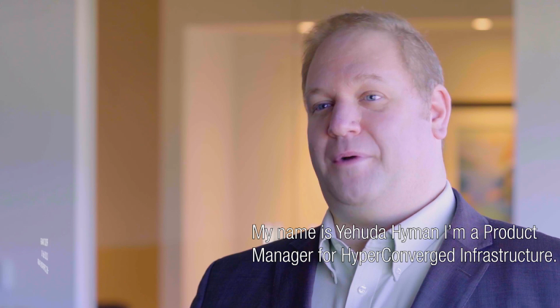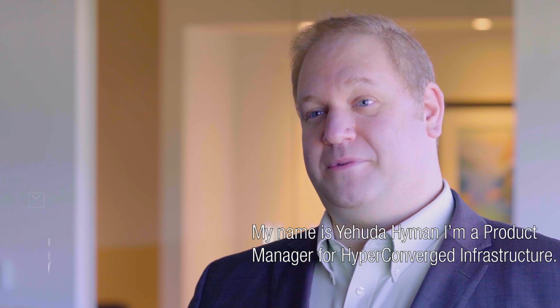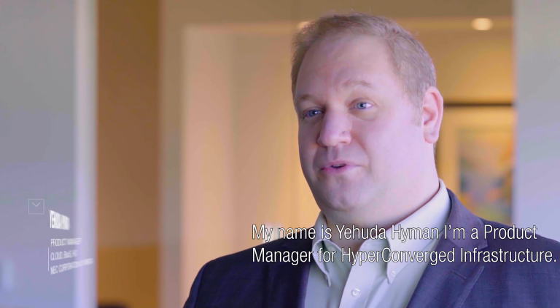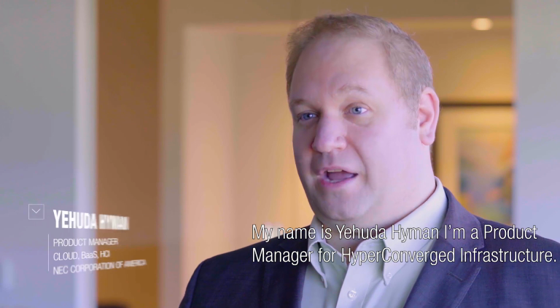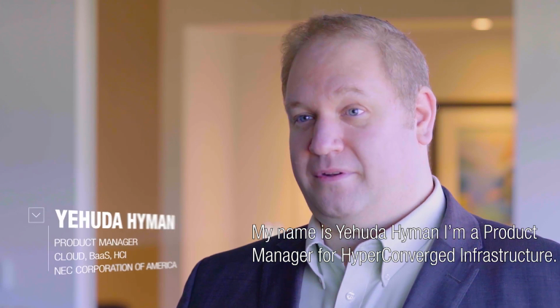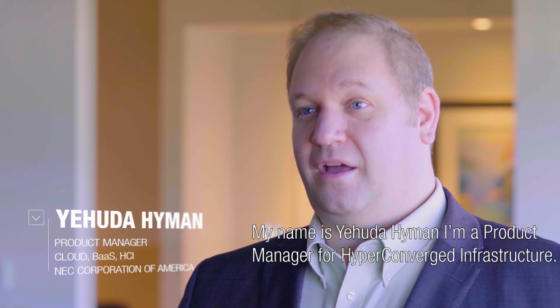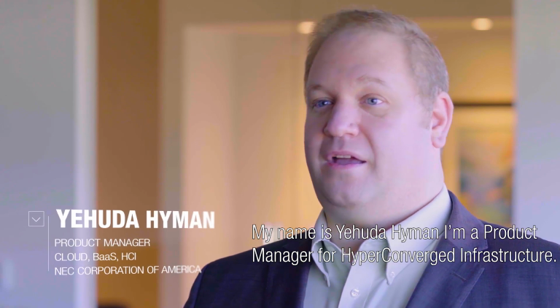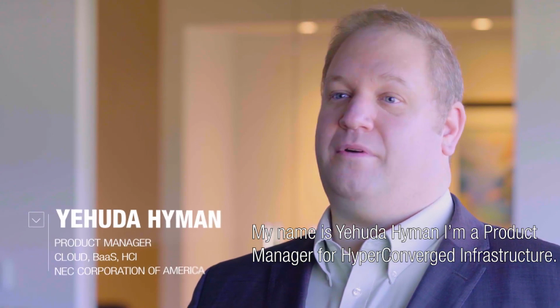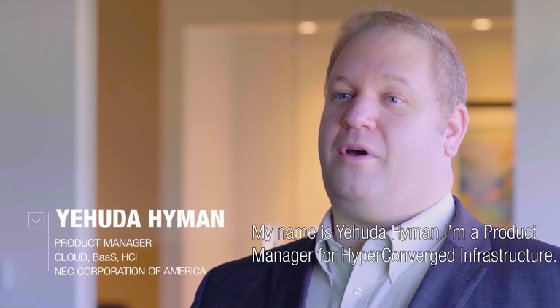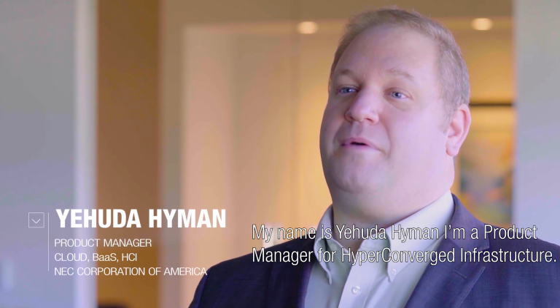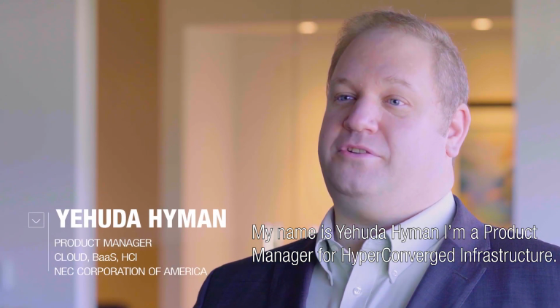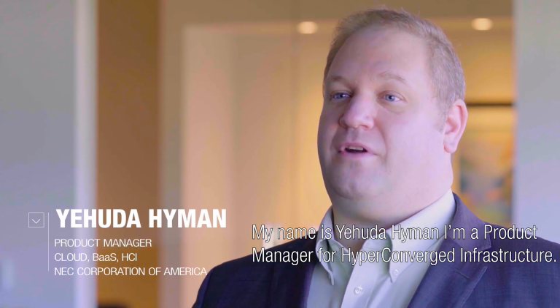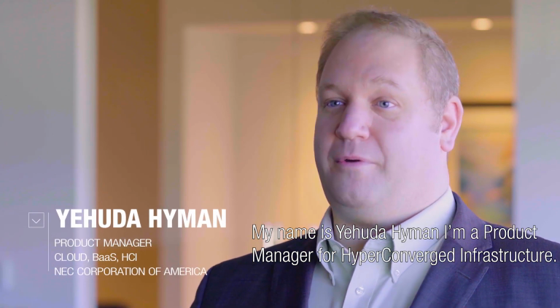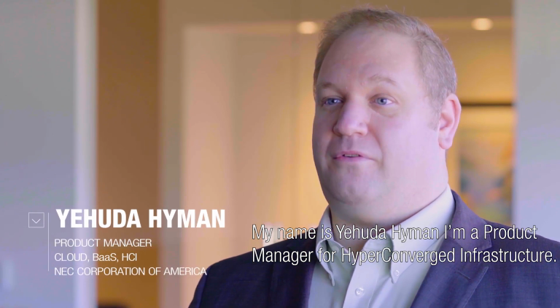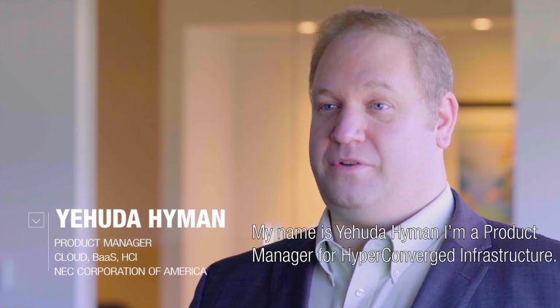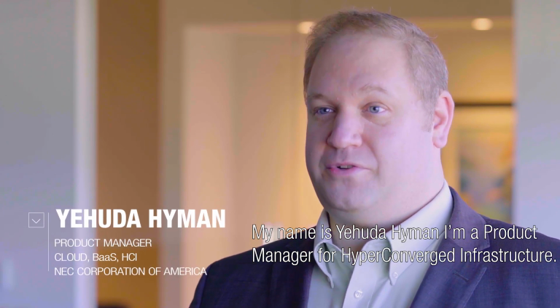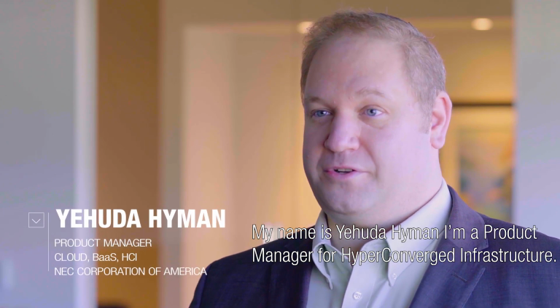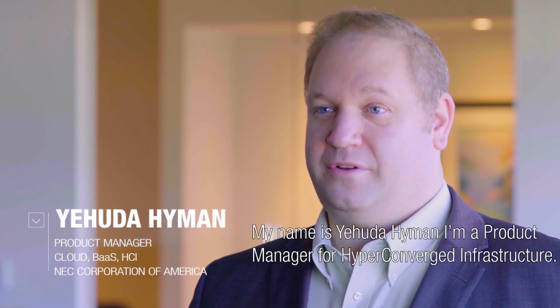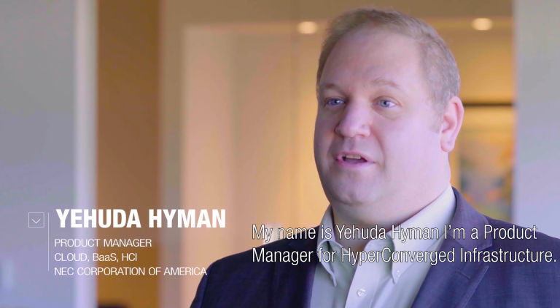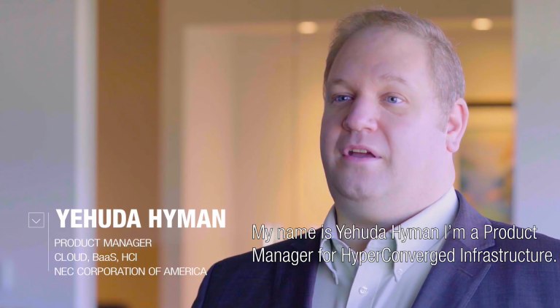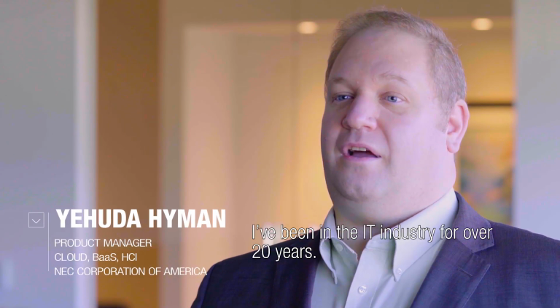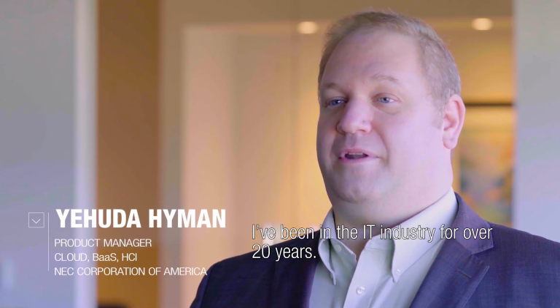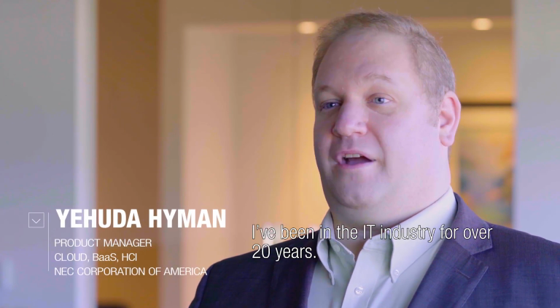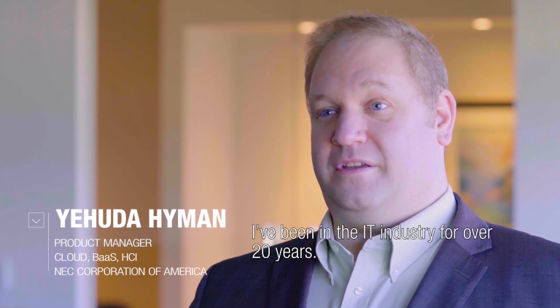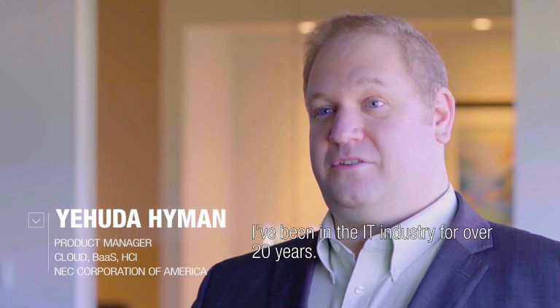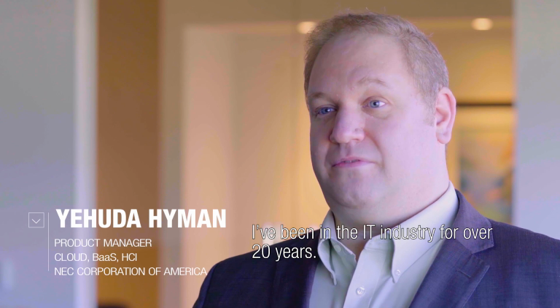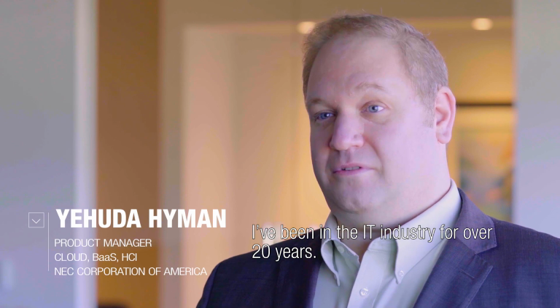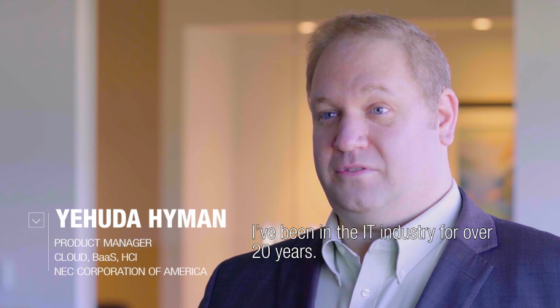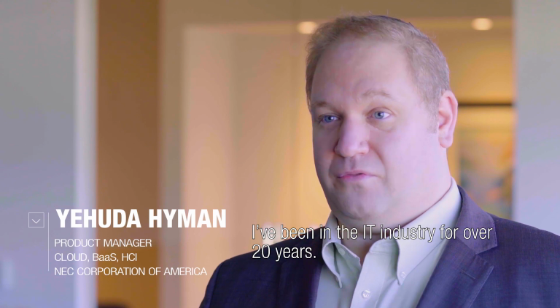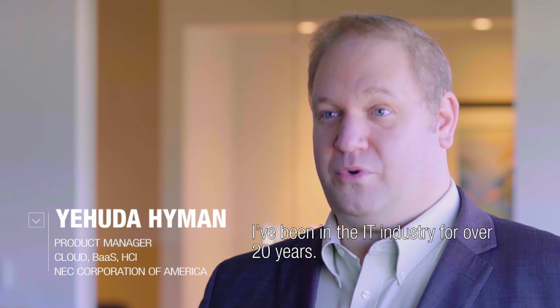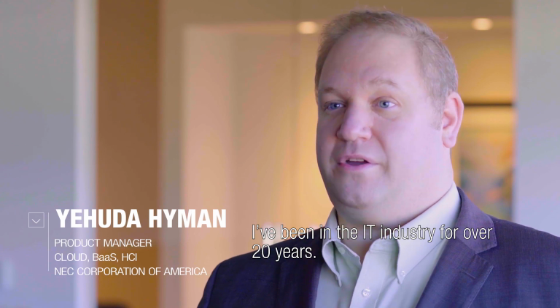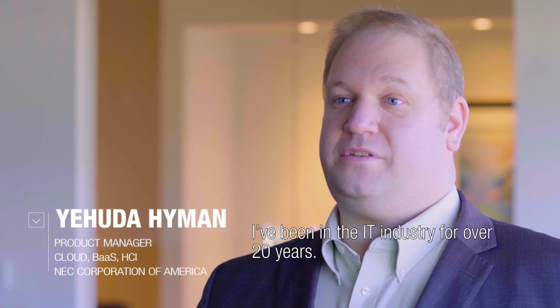My name is Yehuda Hyman. I am a product manager for Hyperconvergence Infrastructure. I've been in the IT industry for over 20 years.